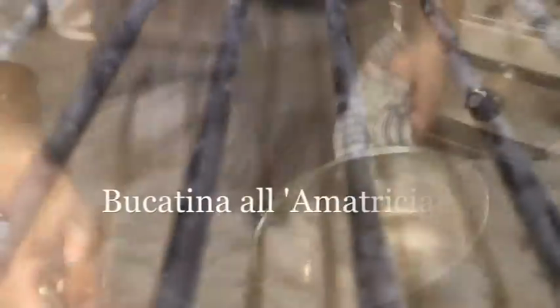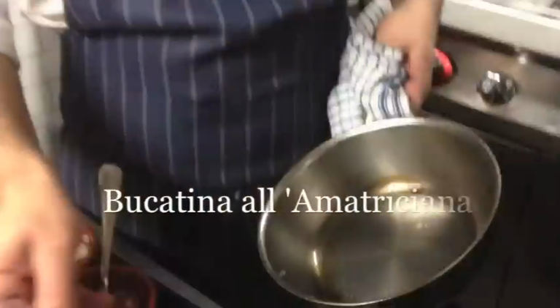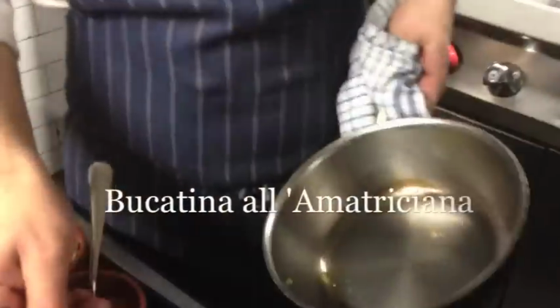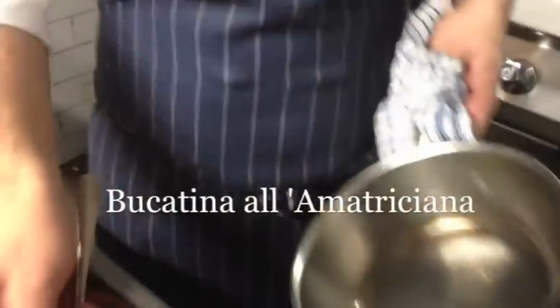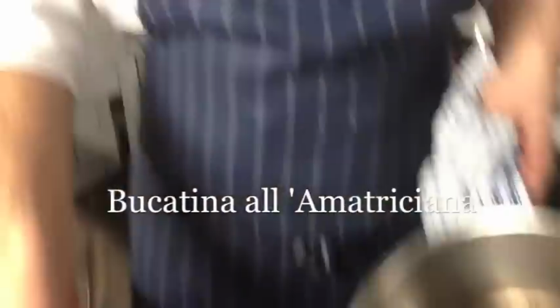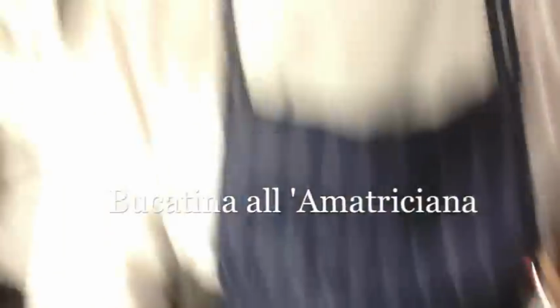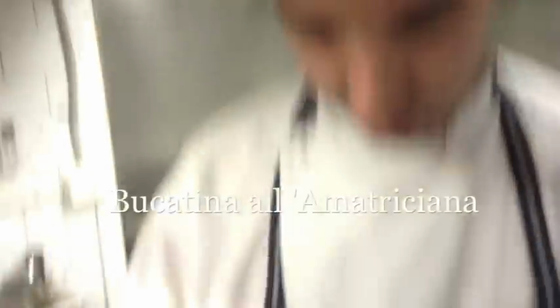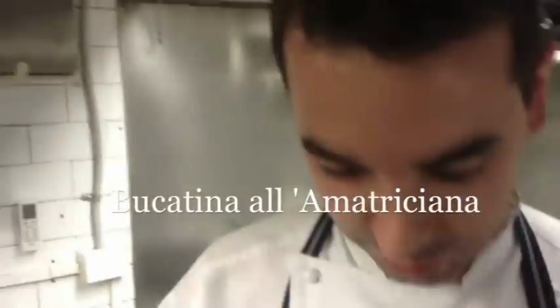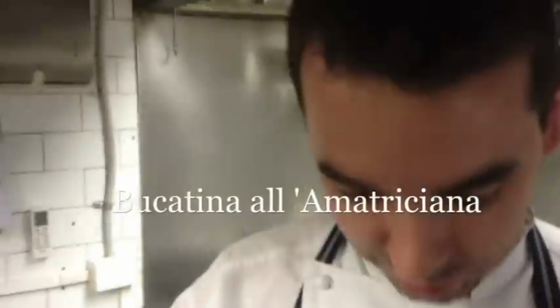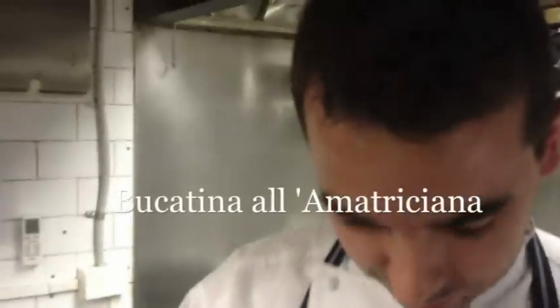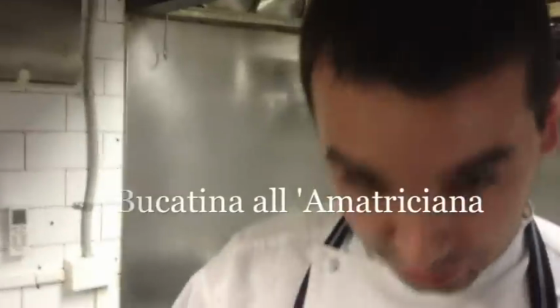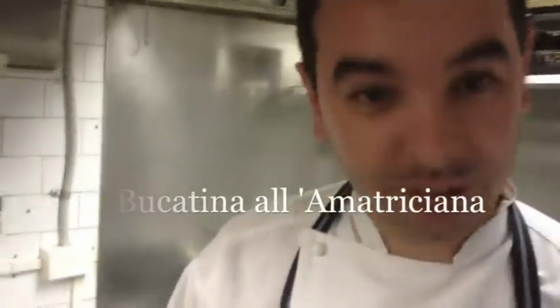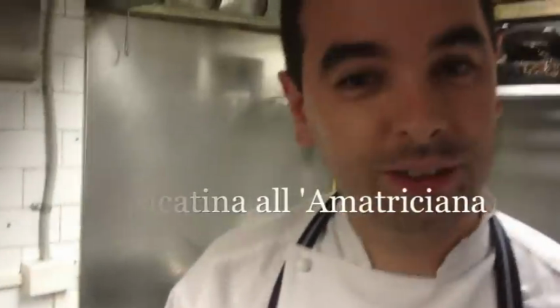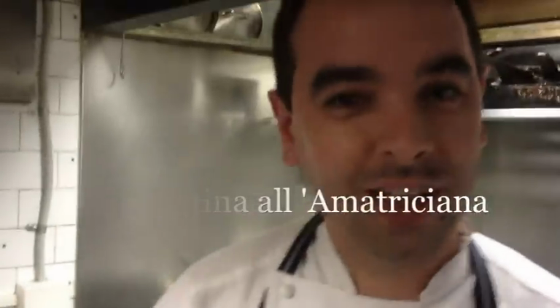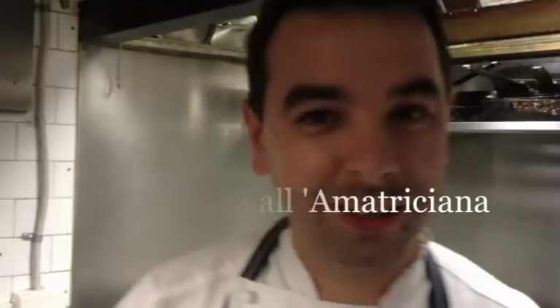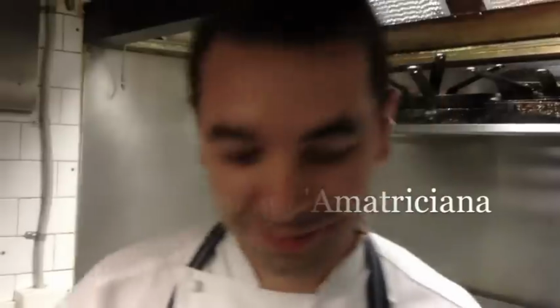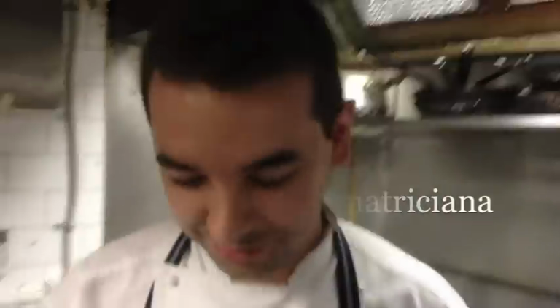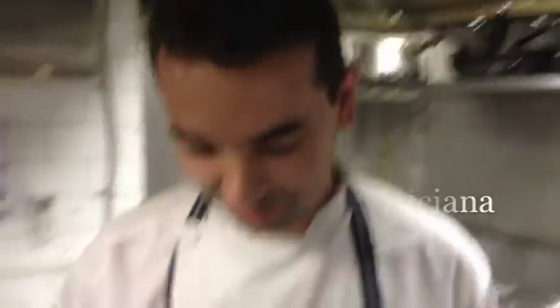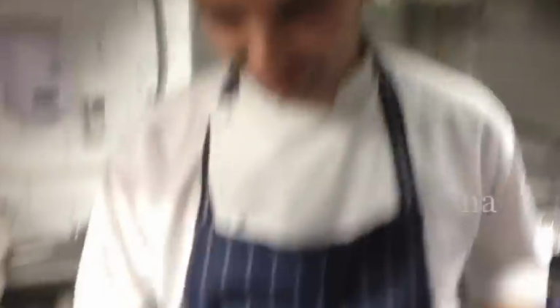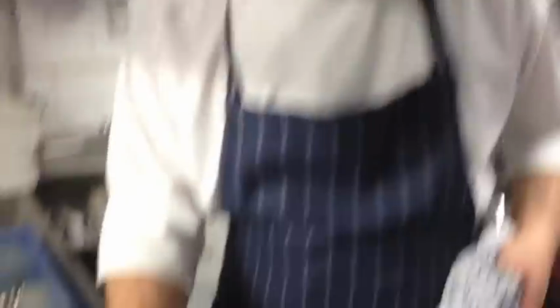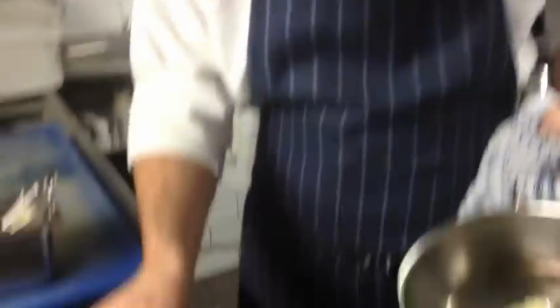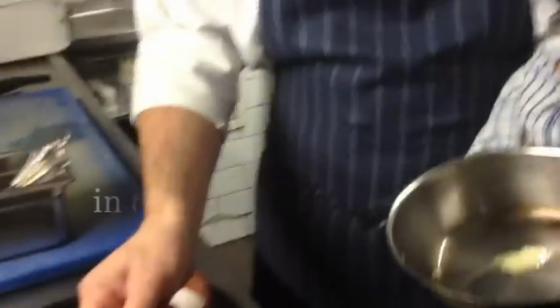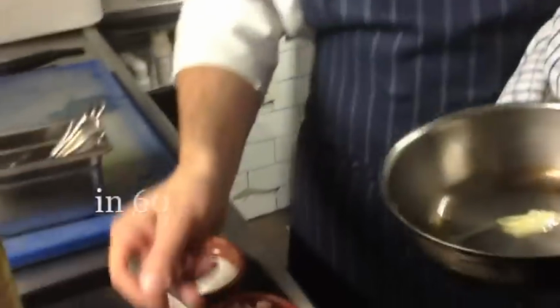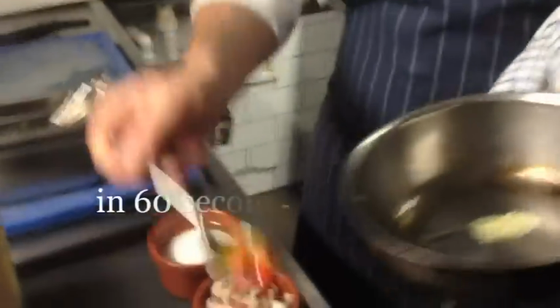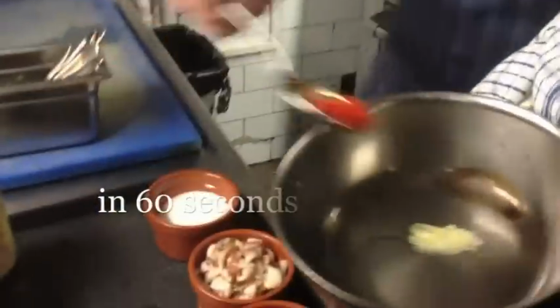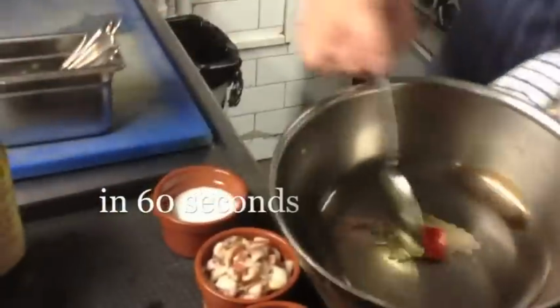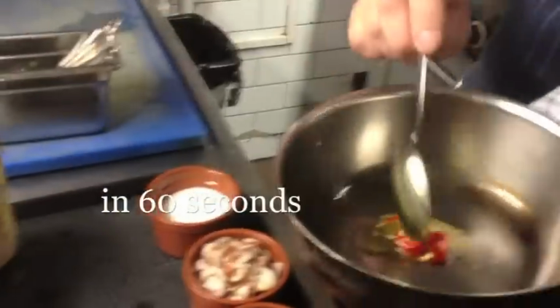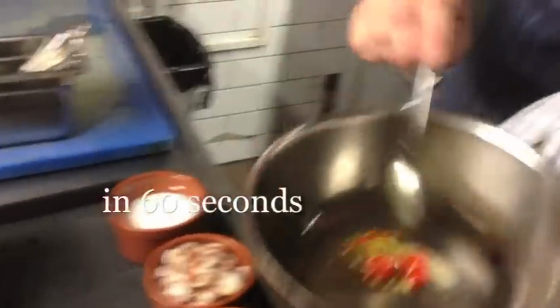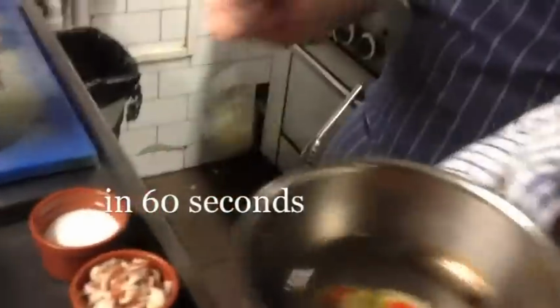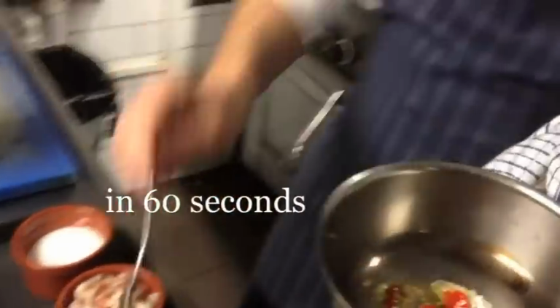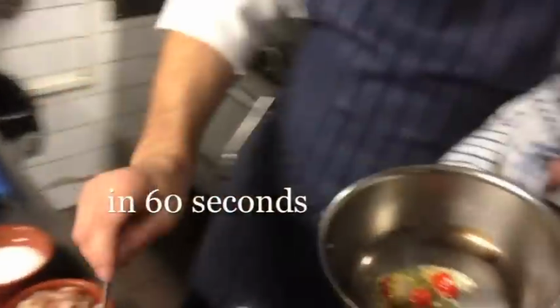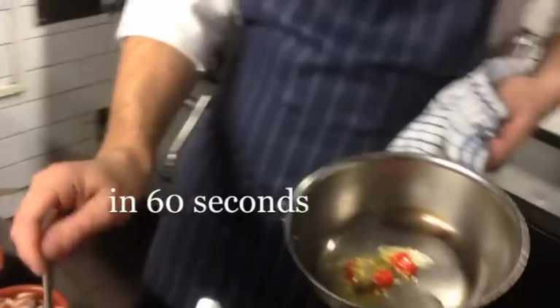Sandro, all the way from Abruzzo. Amazing. Very, very good chef. He's our head chef here at our tabula.